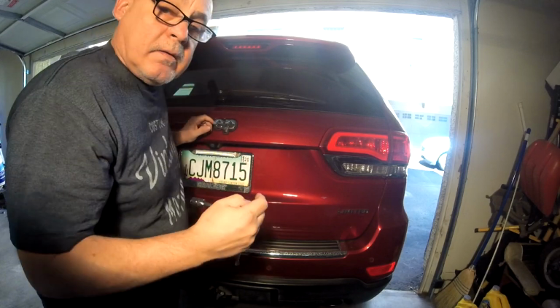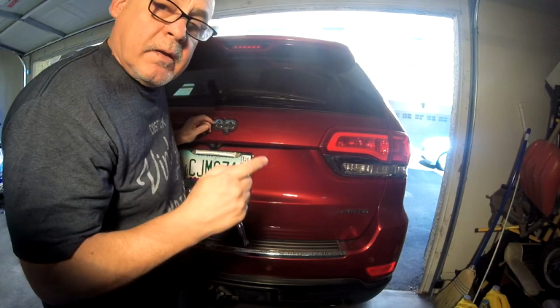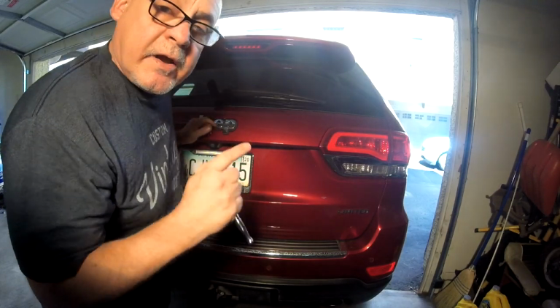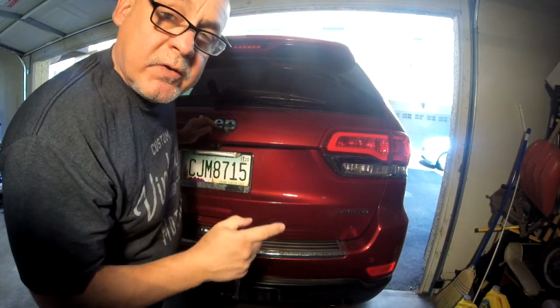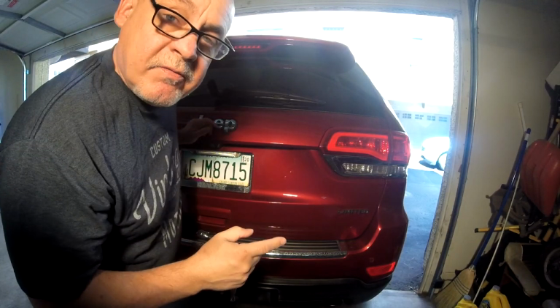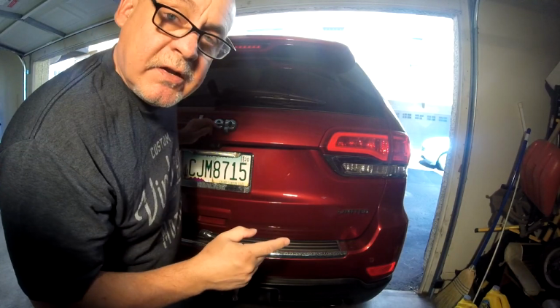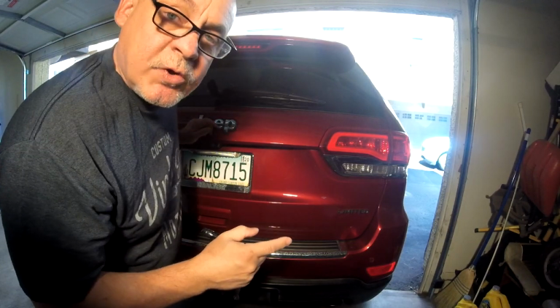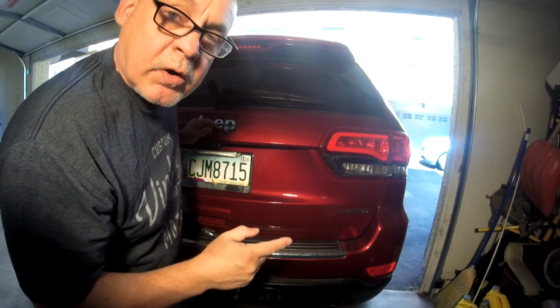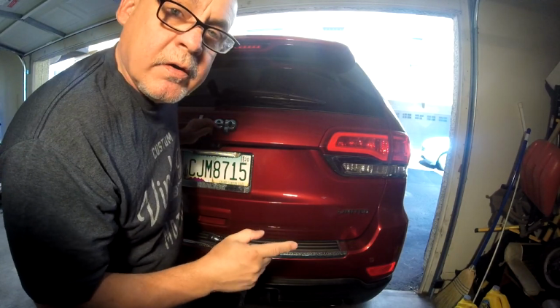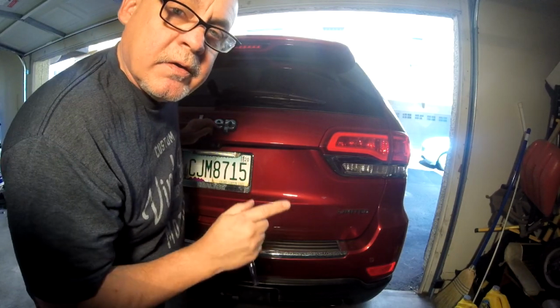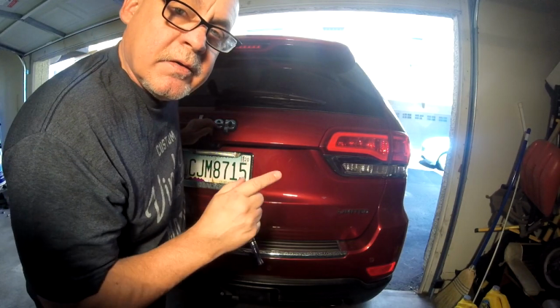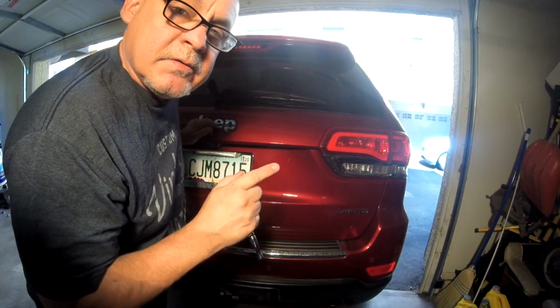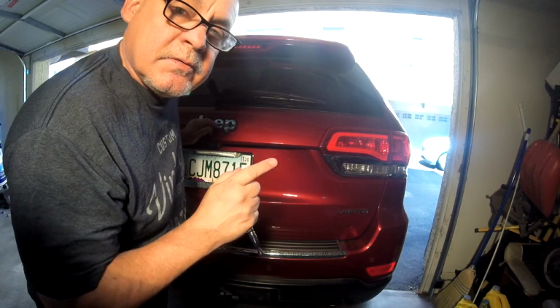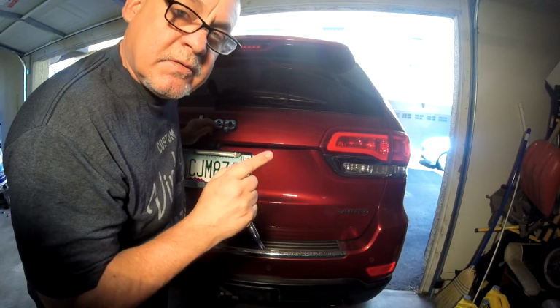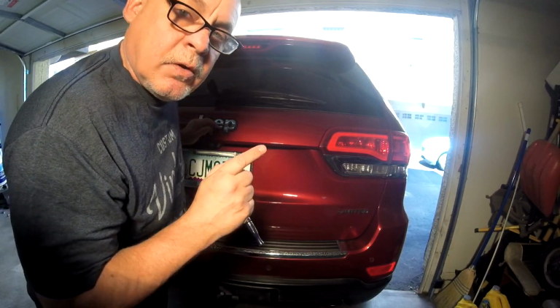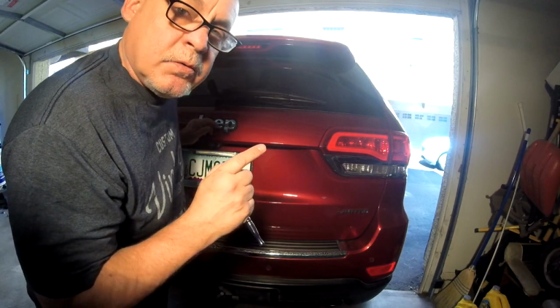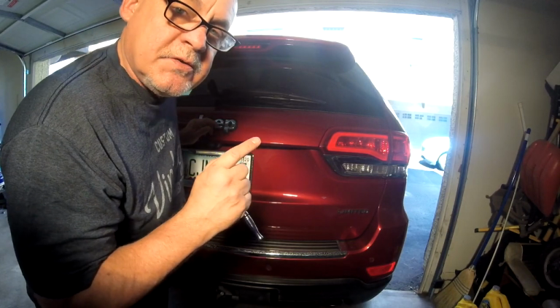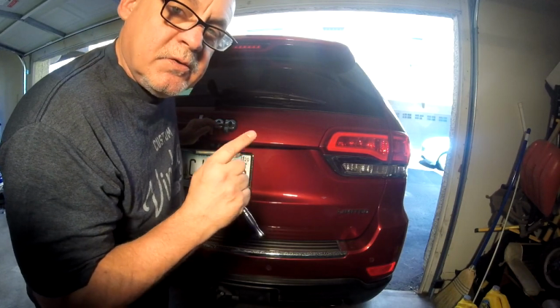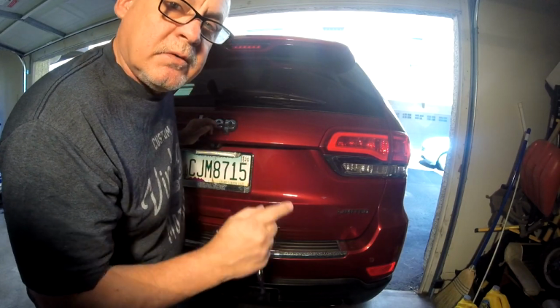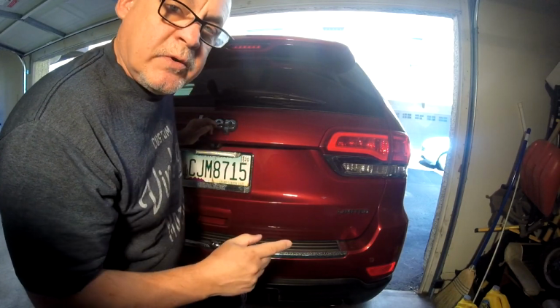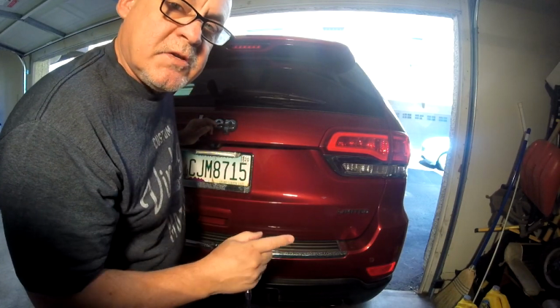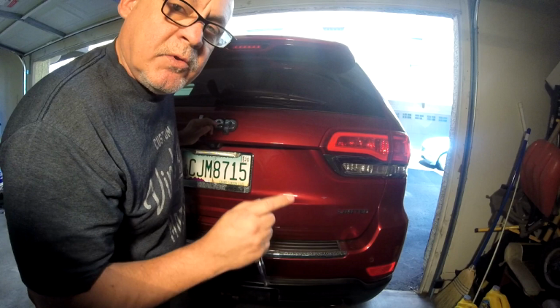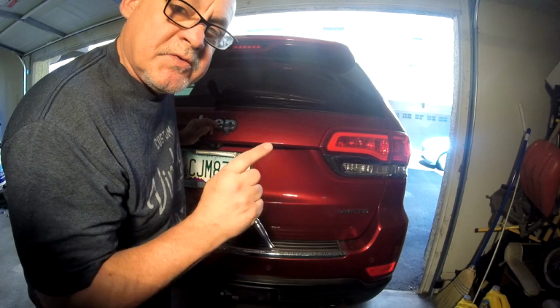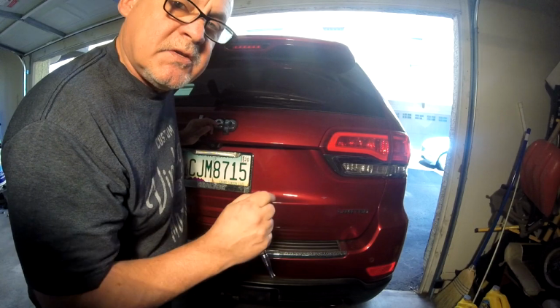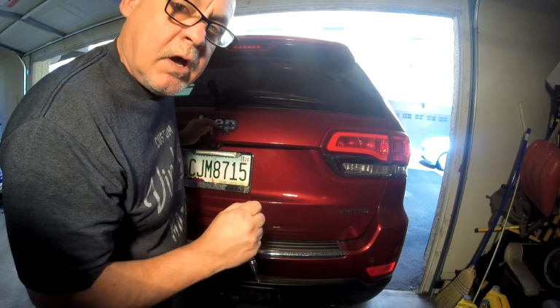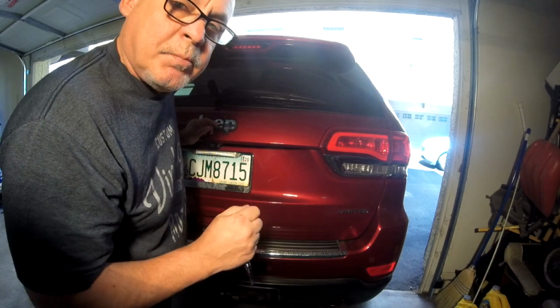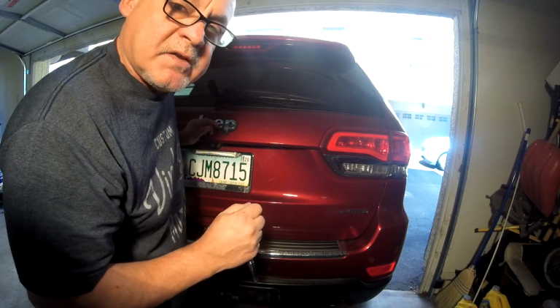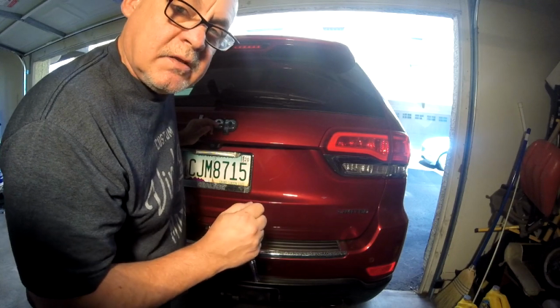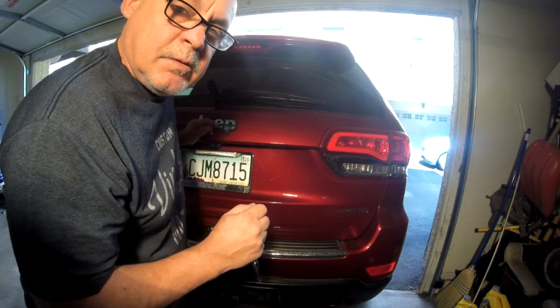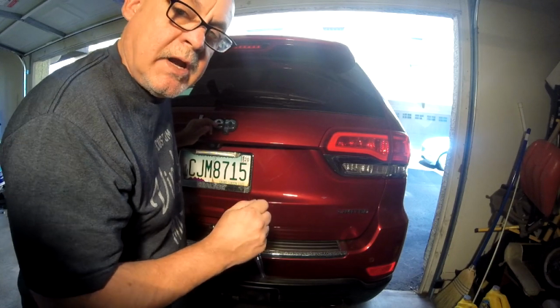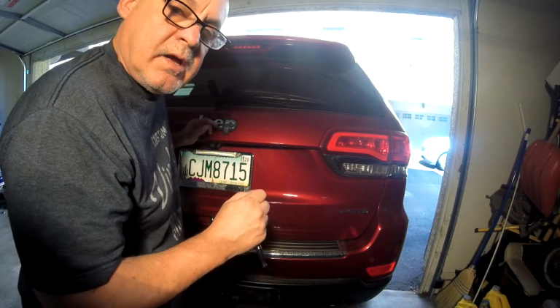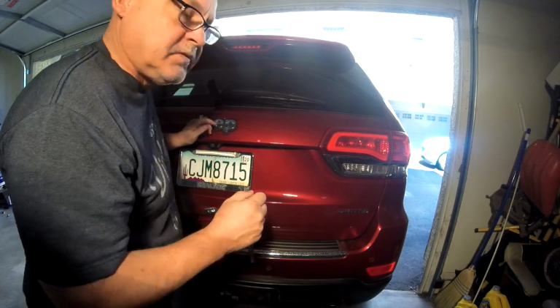I could not find a torque spec, so just do it reasonably snug plus a little bit.